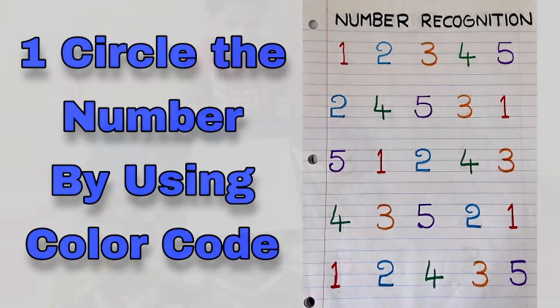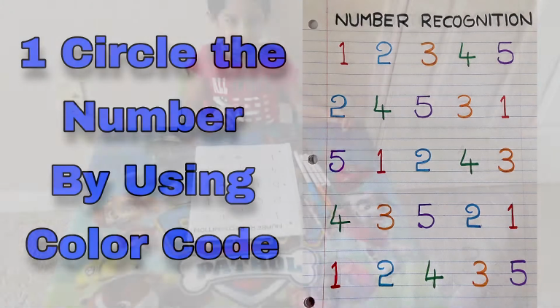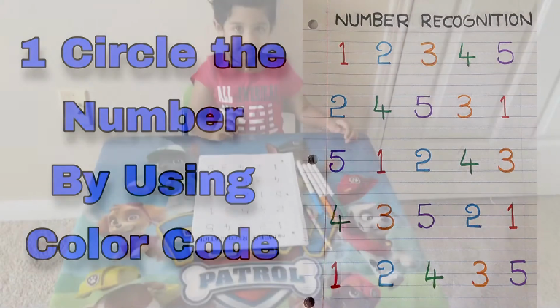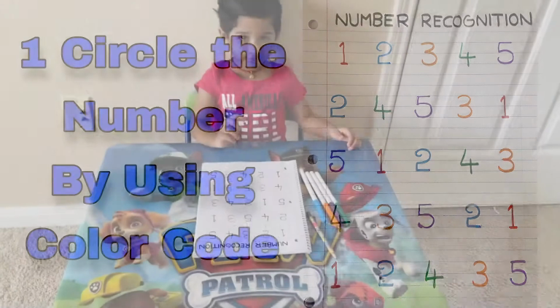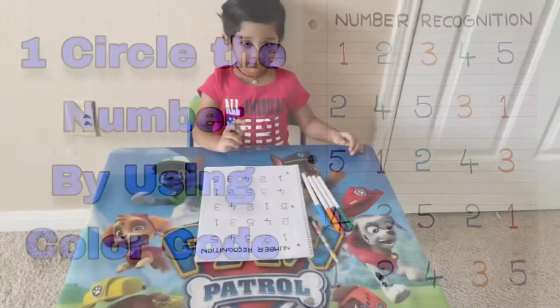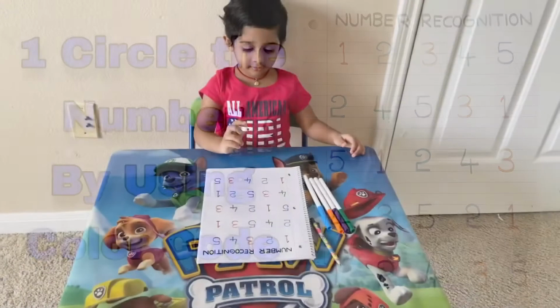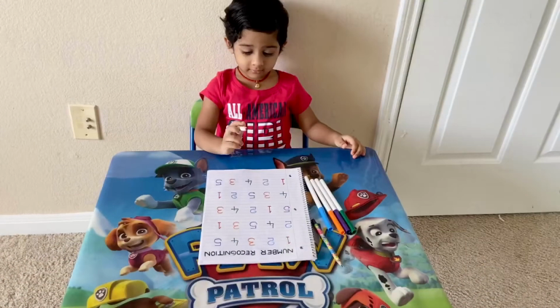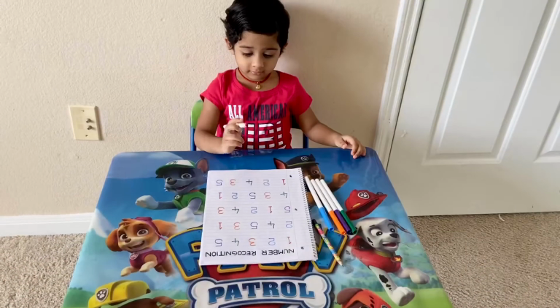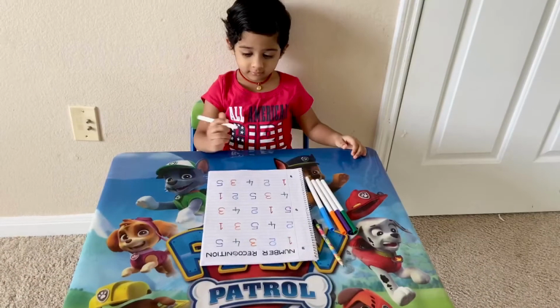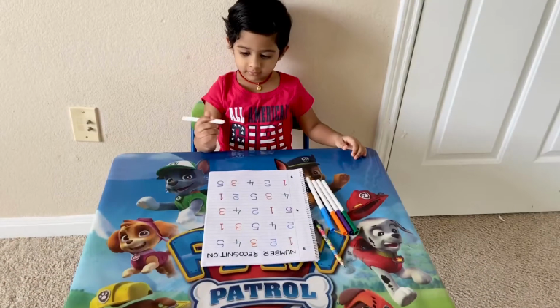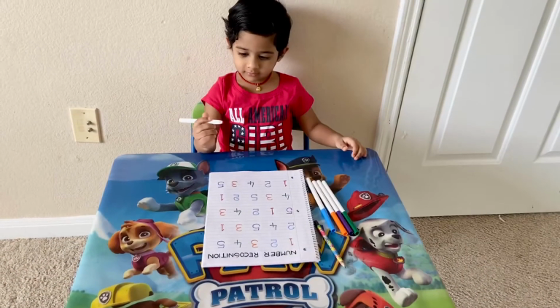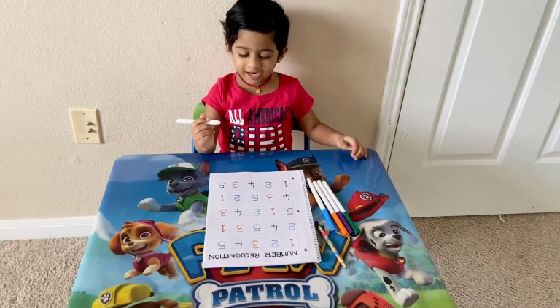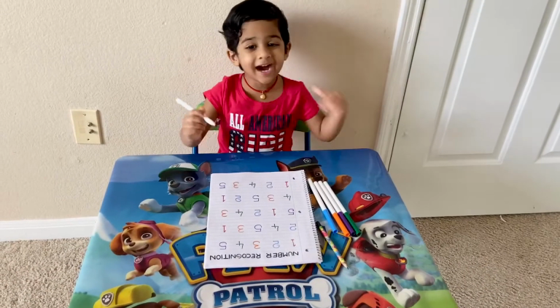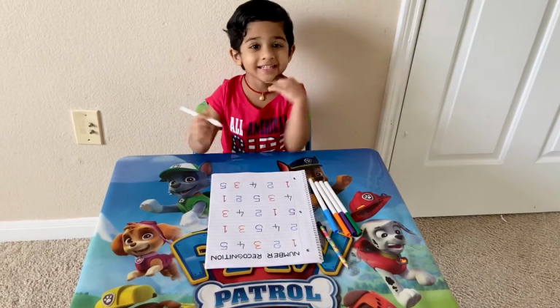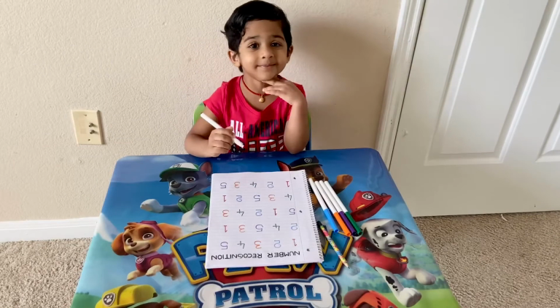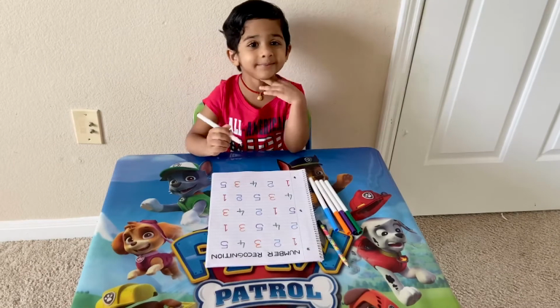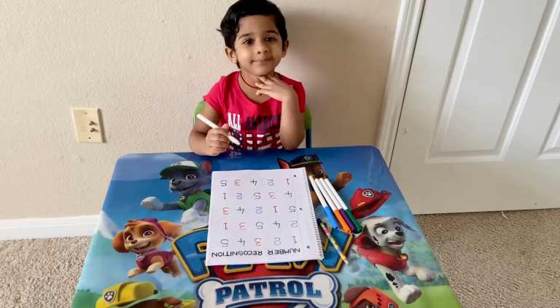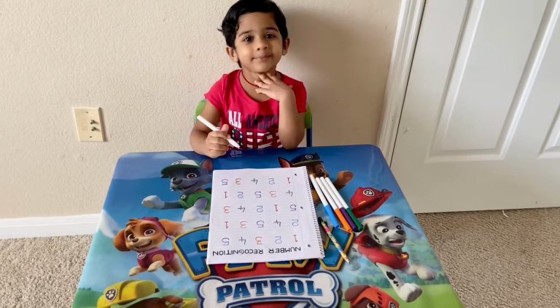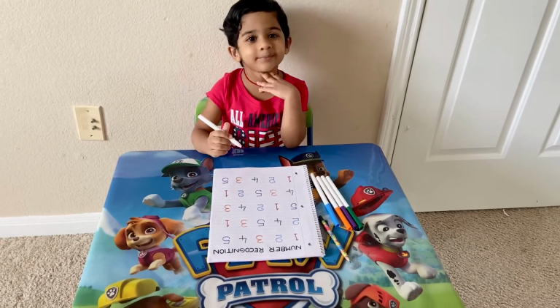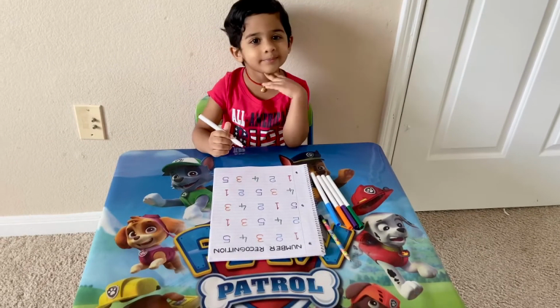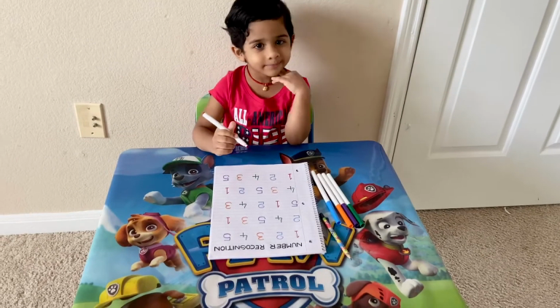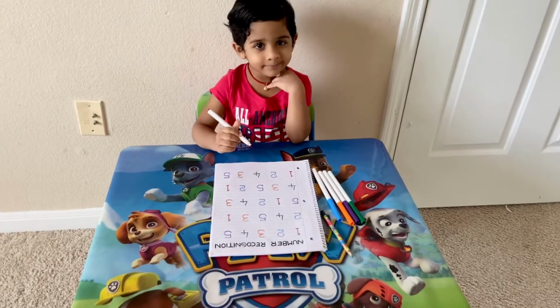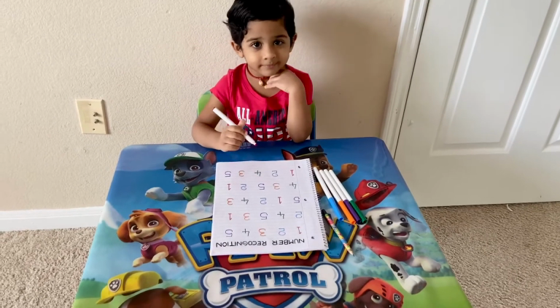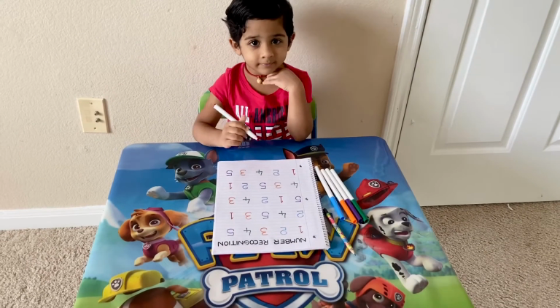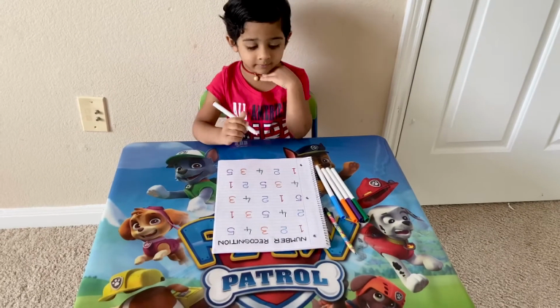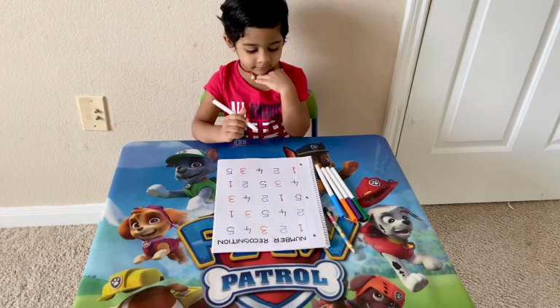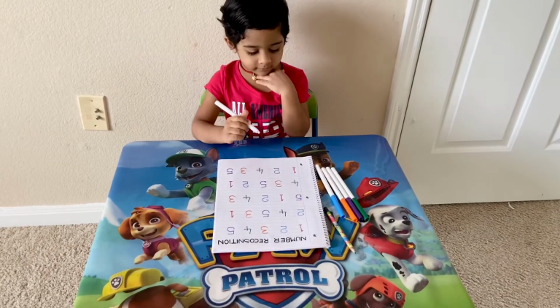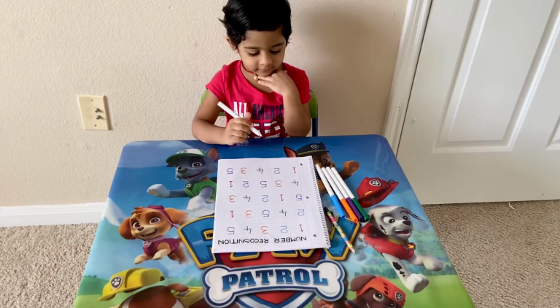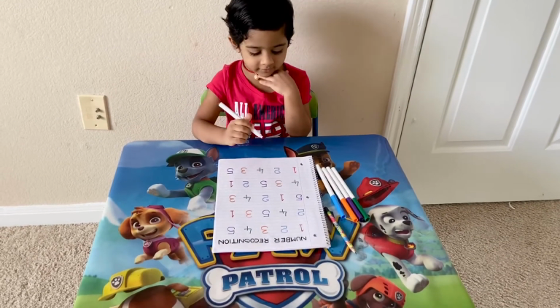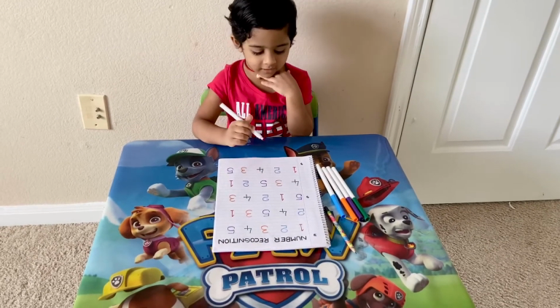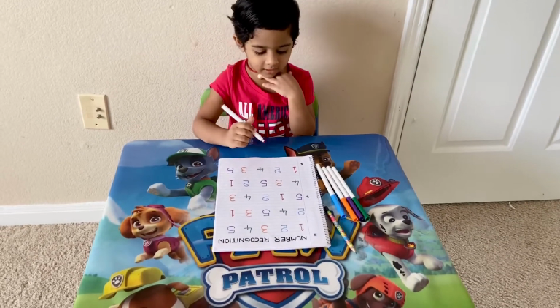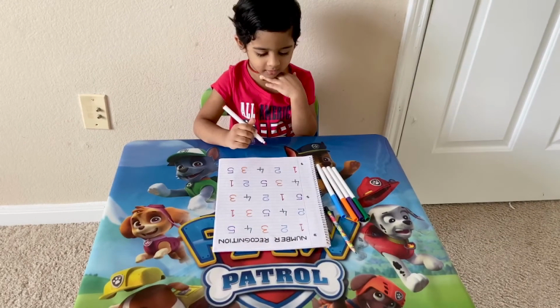Hi Adhya. Hi. Can you circle the numbers by using colors?